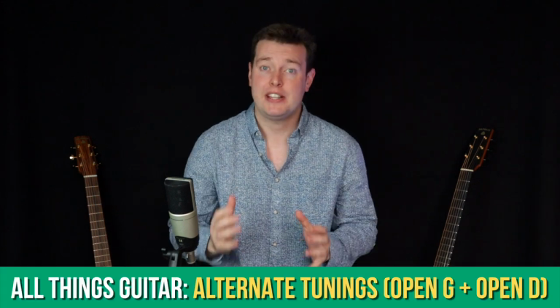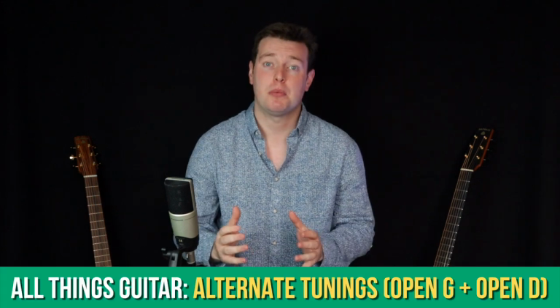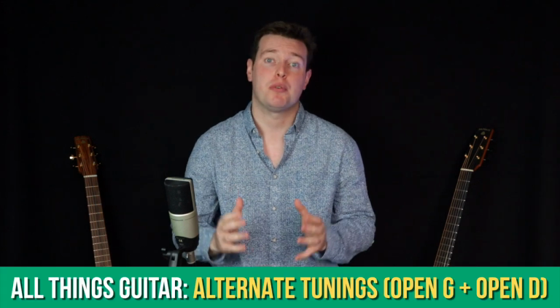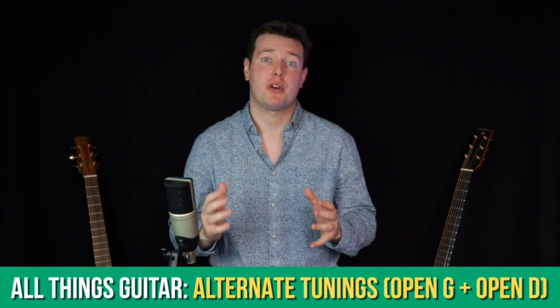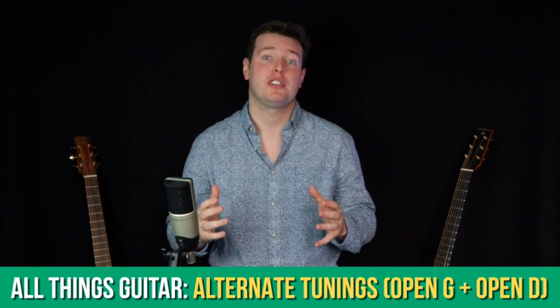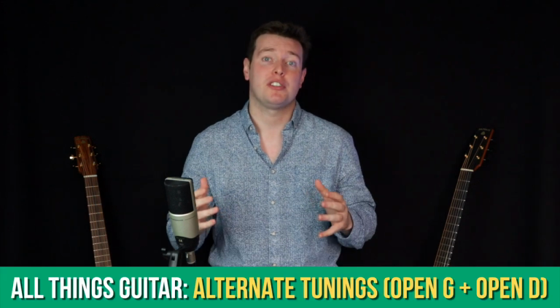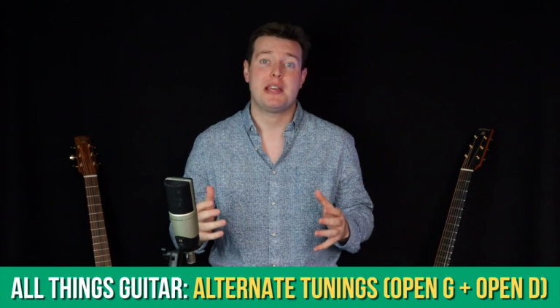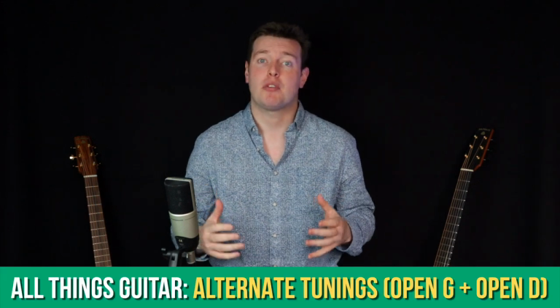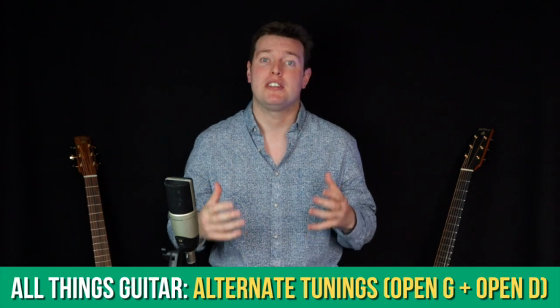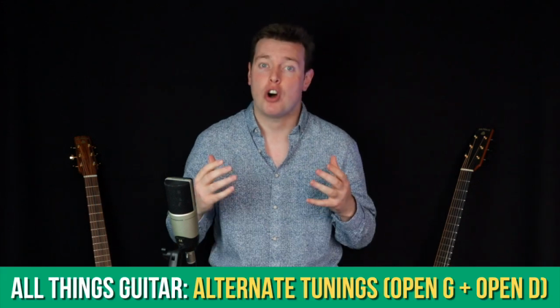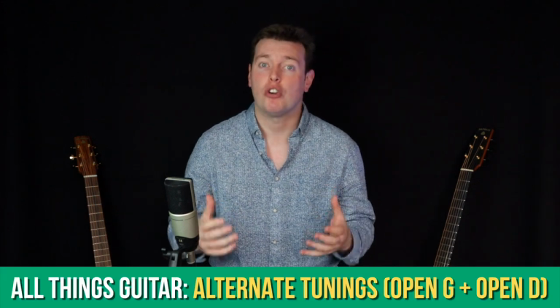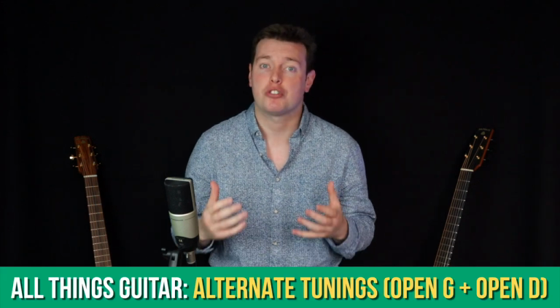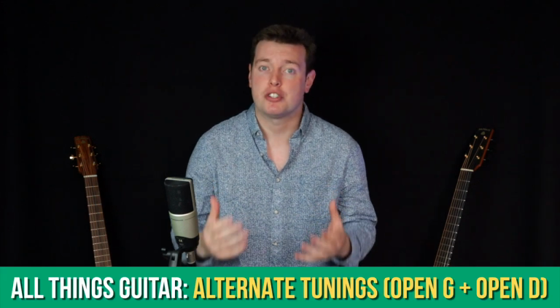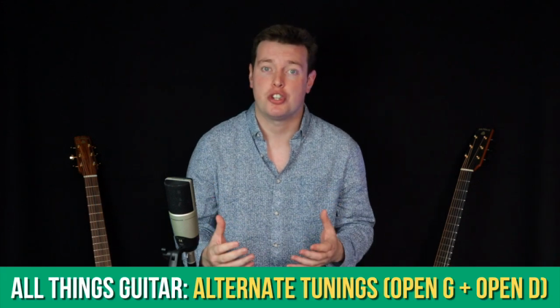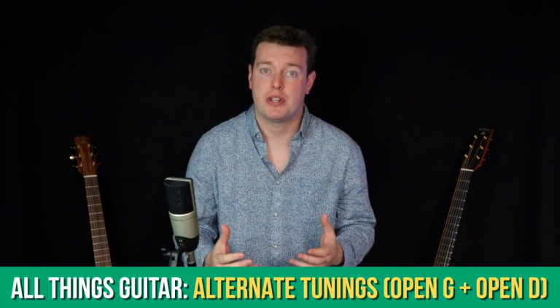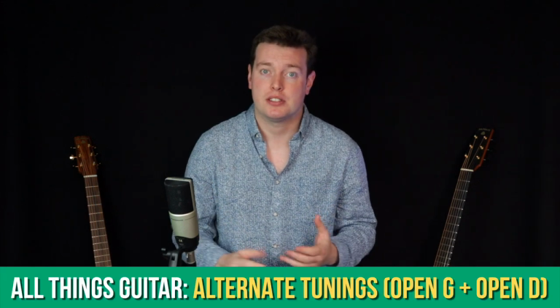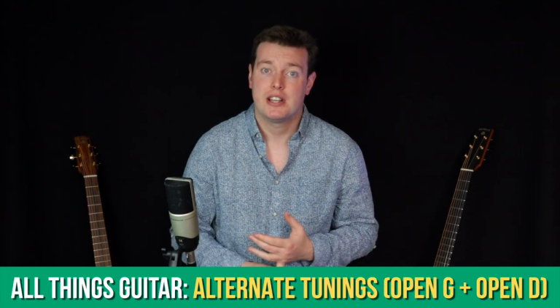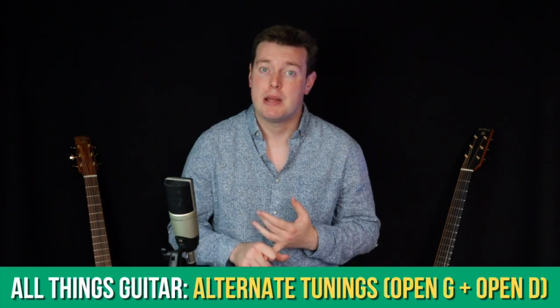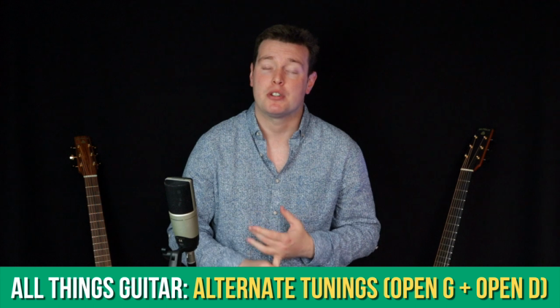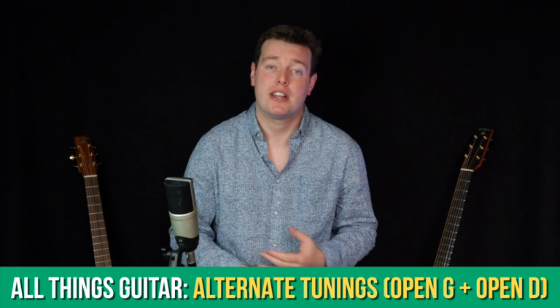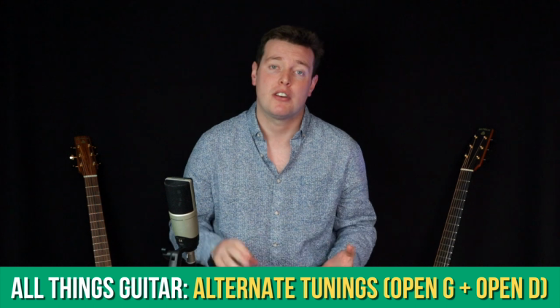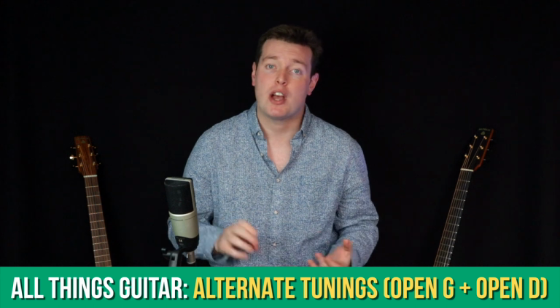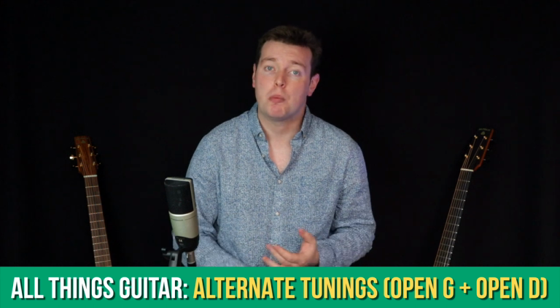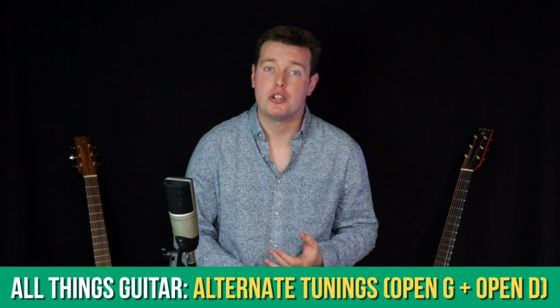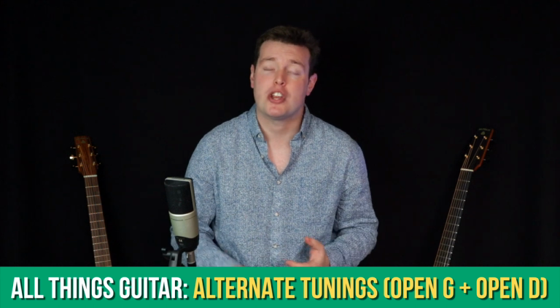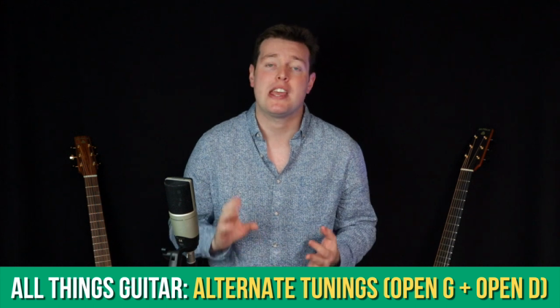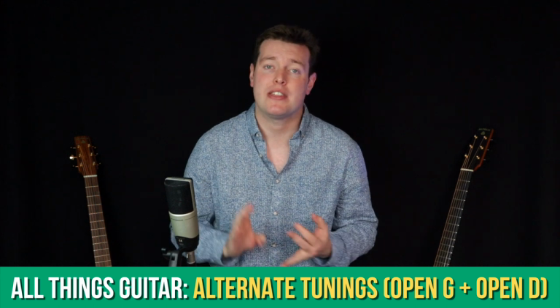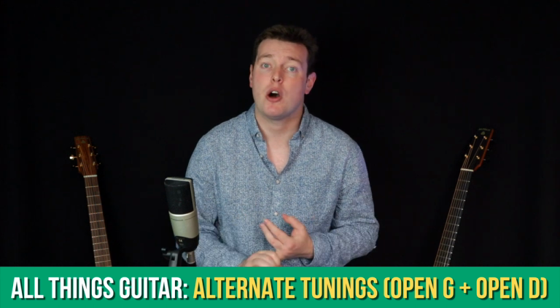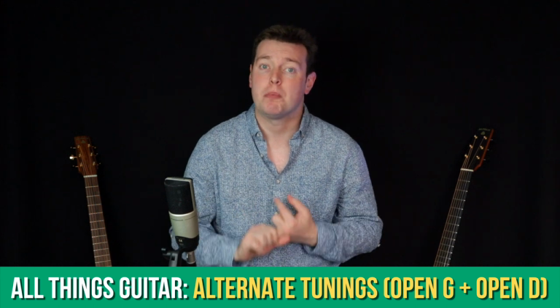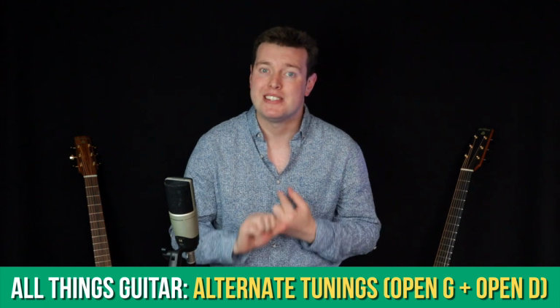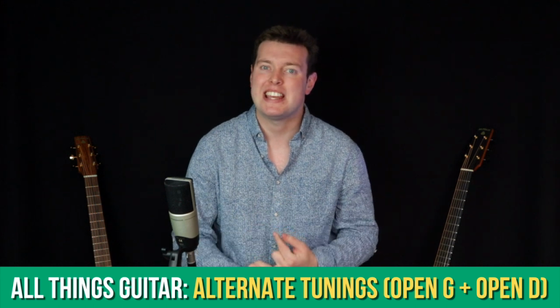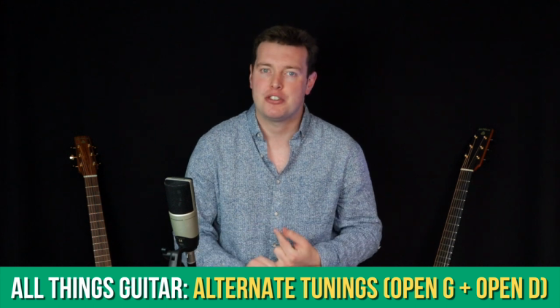This month we're going to look deeper into alternate tunings, in particular the Open G and the Open D.